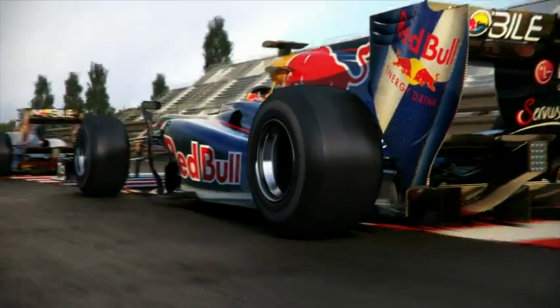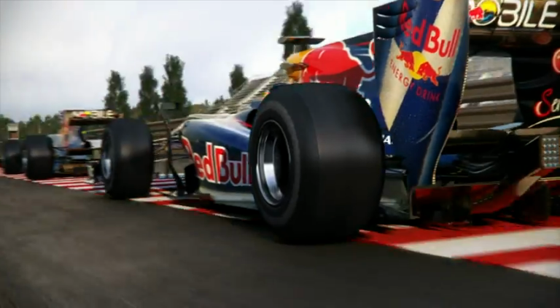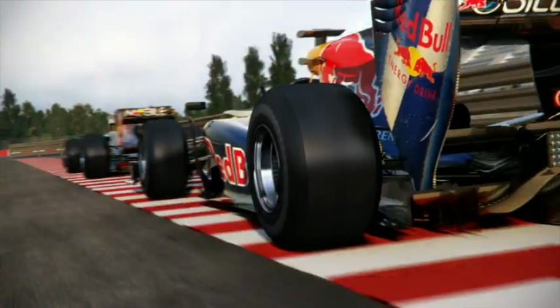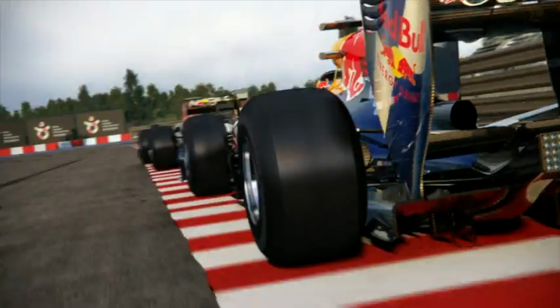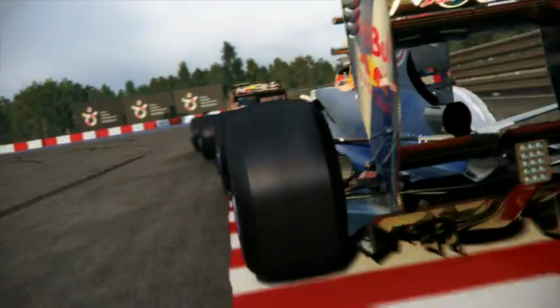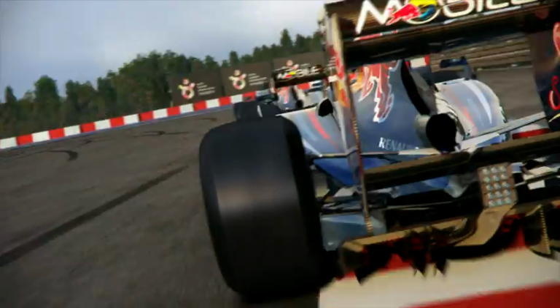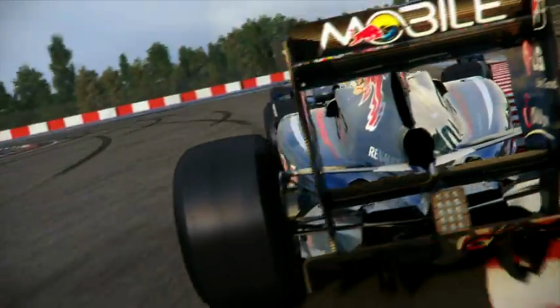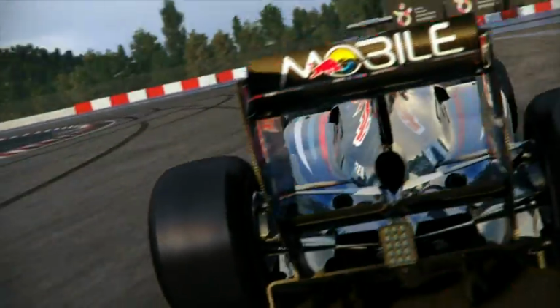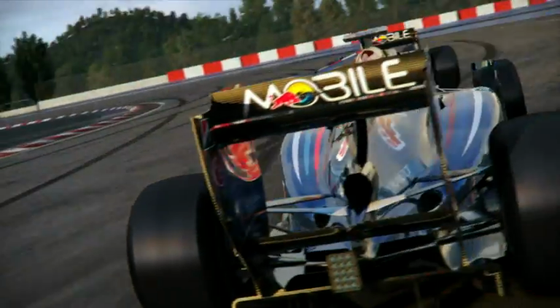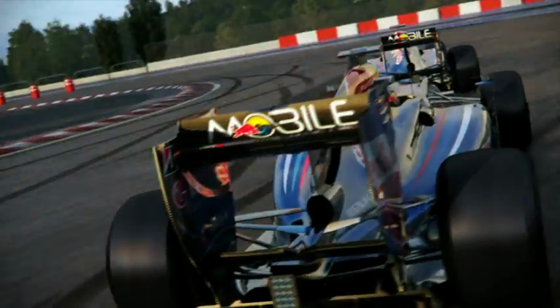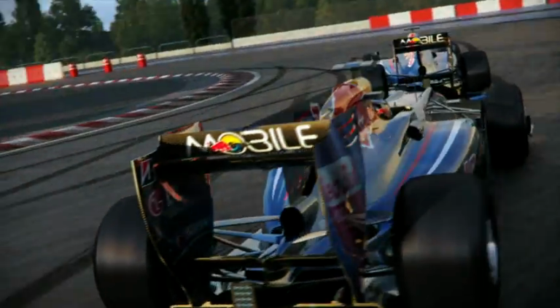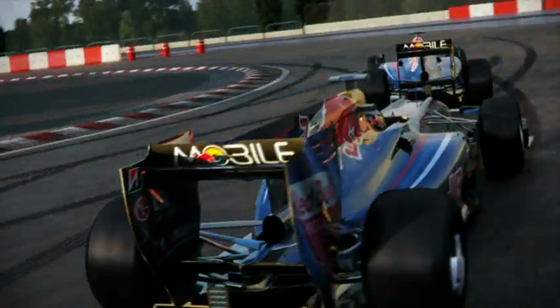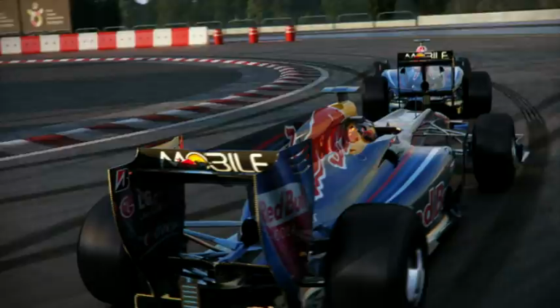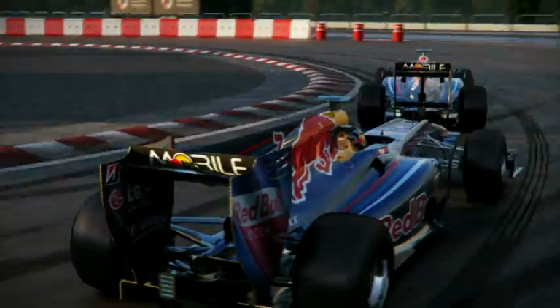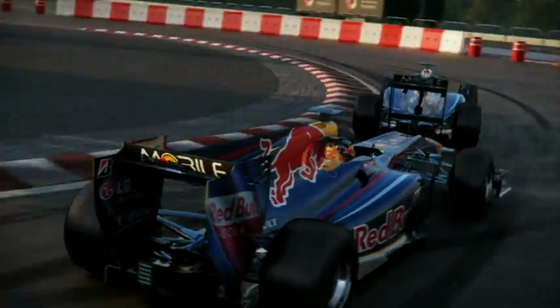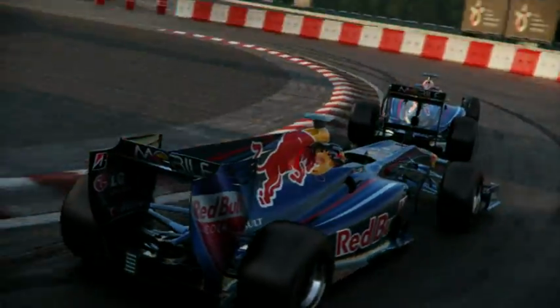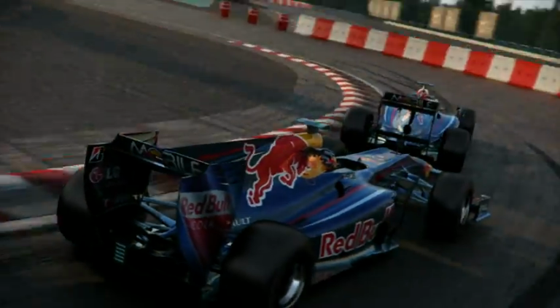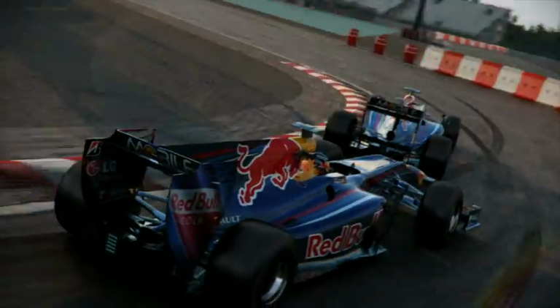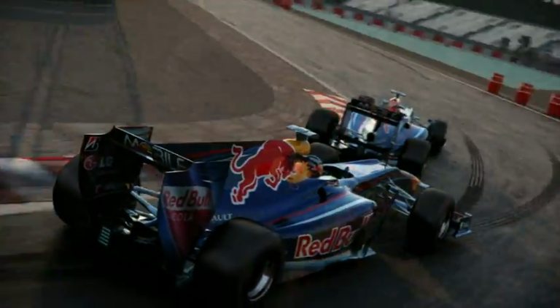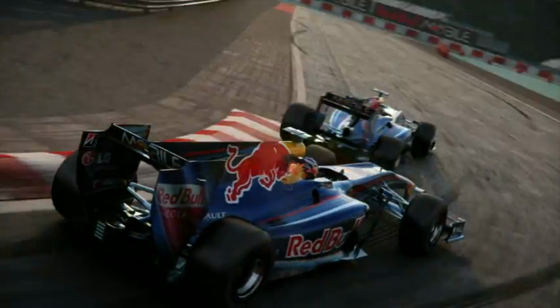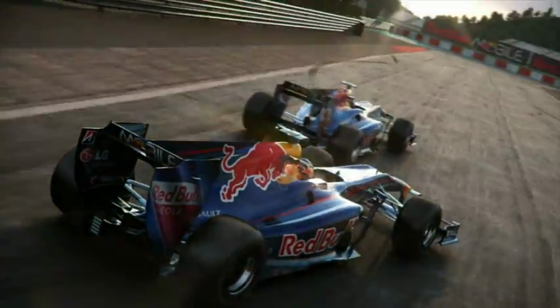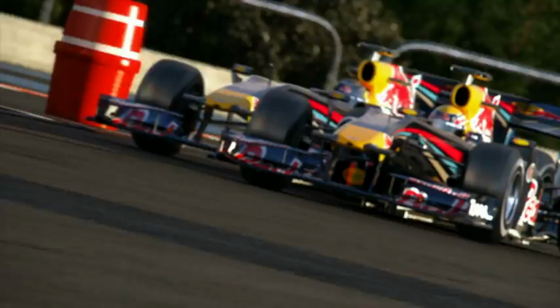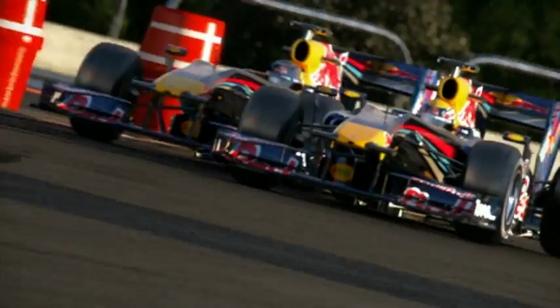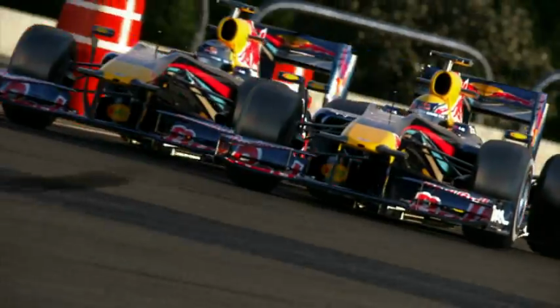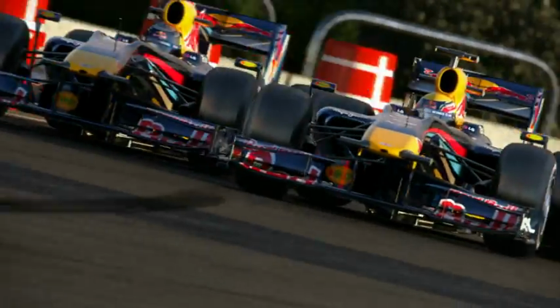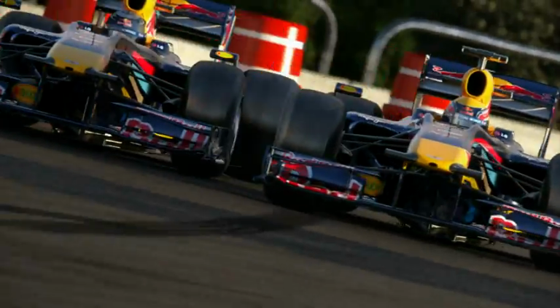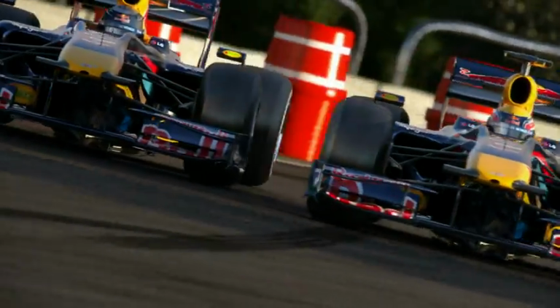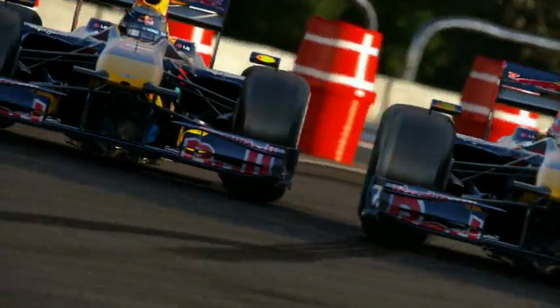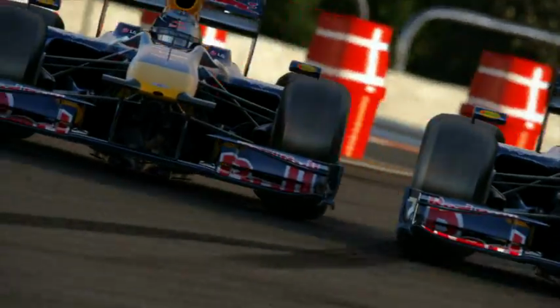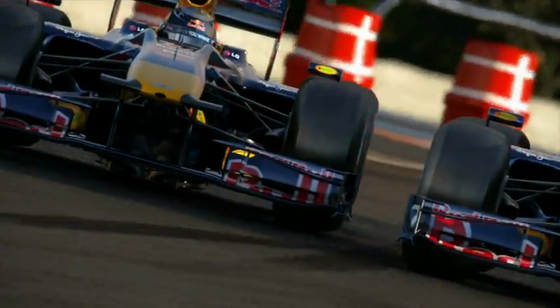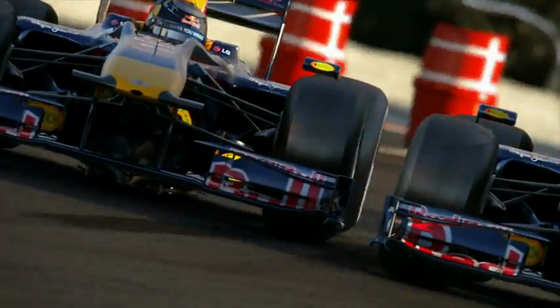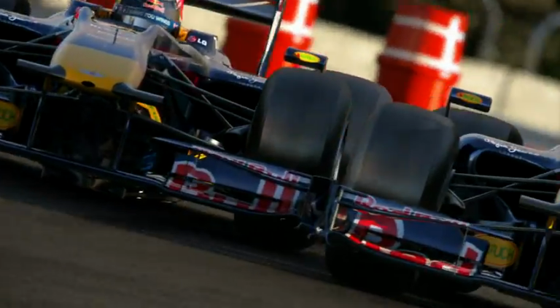Here, you need to find a good rhythm — attacking the kerbs a little, but also keeping the speed up.